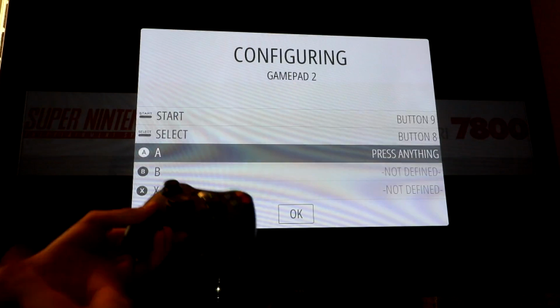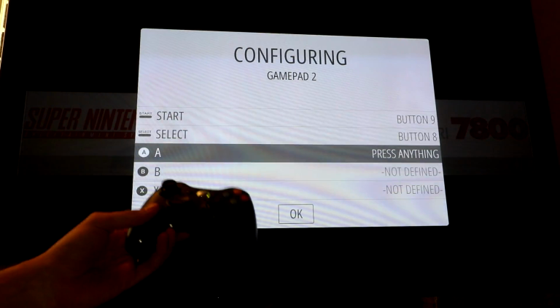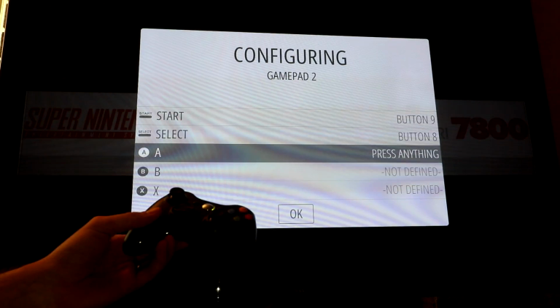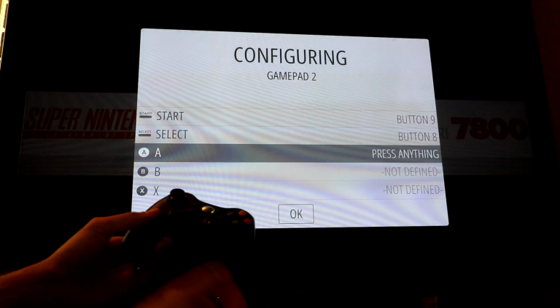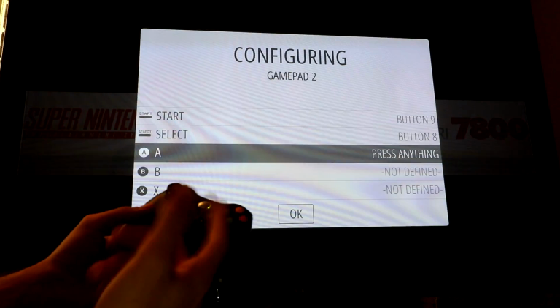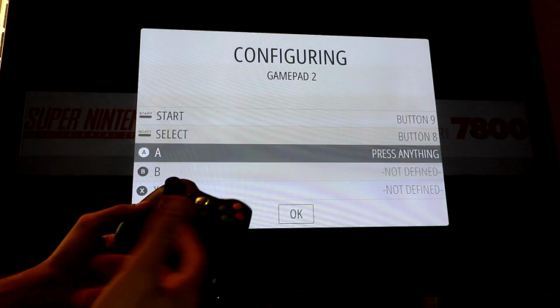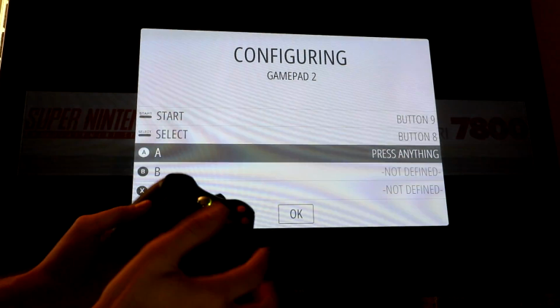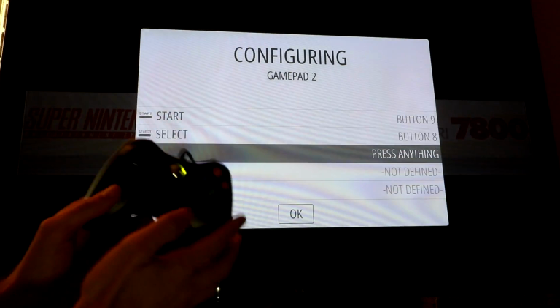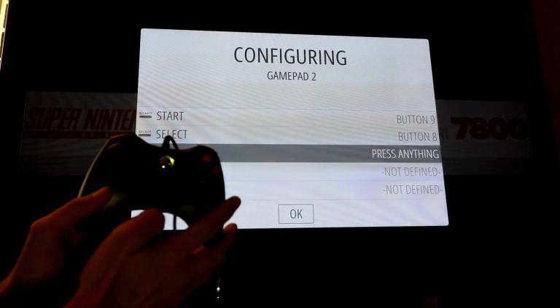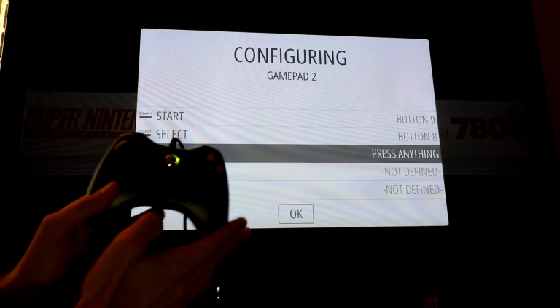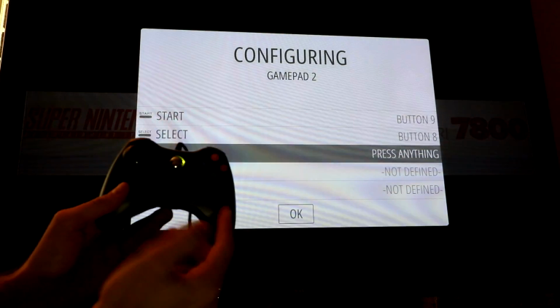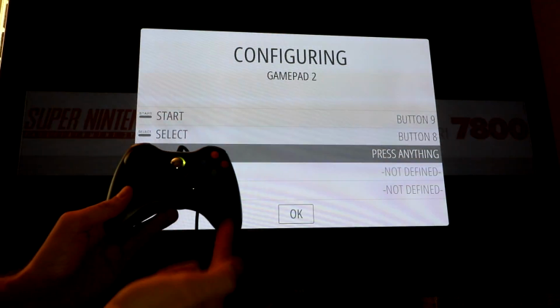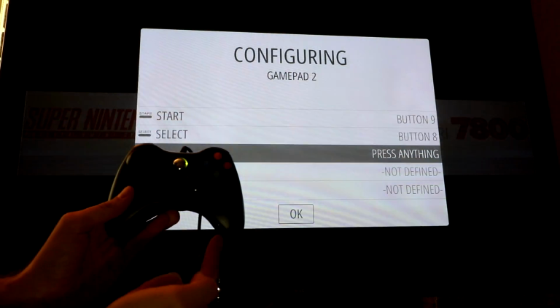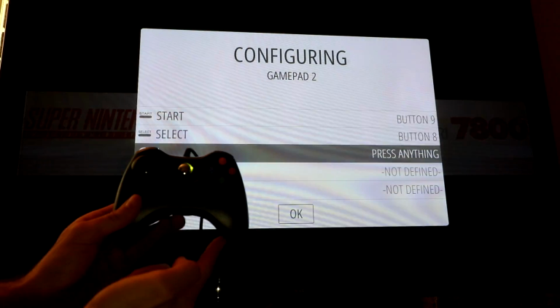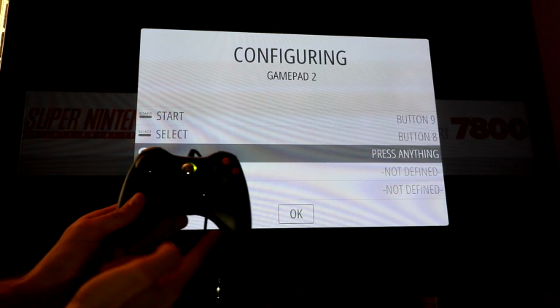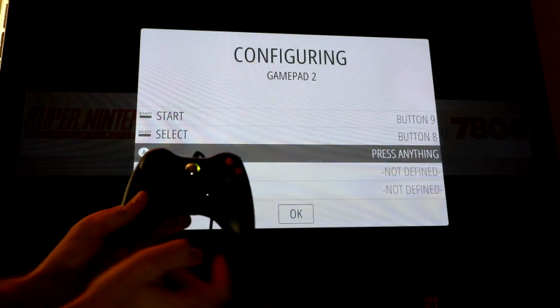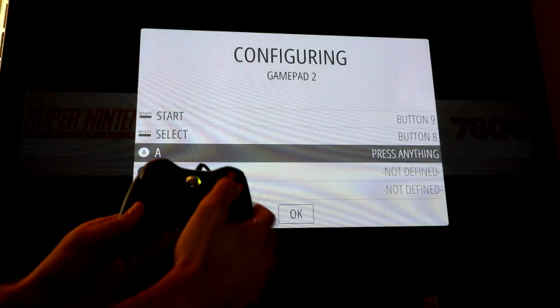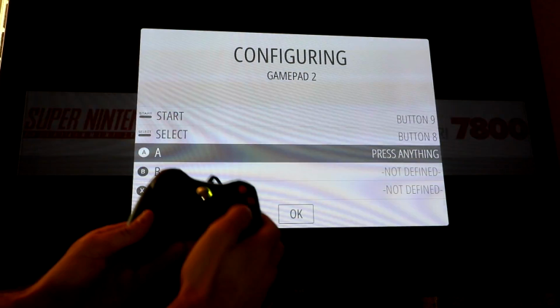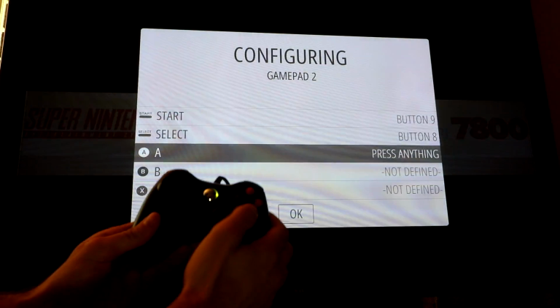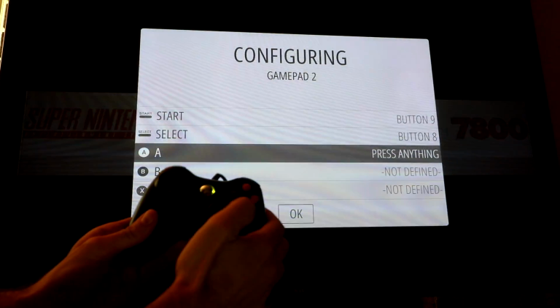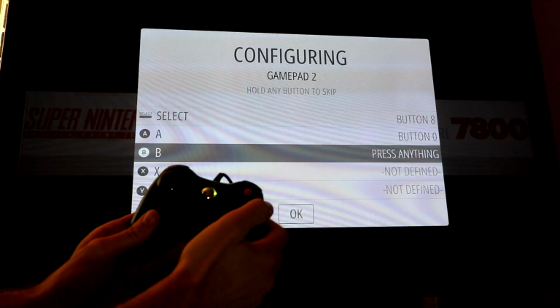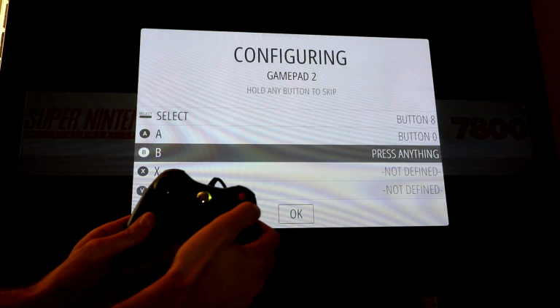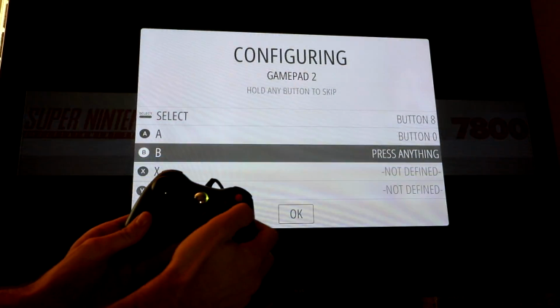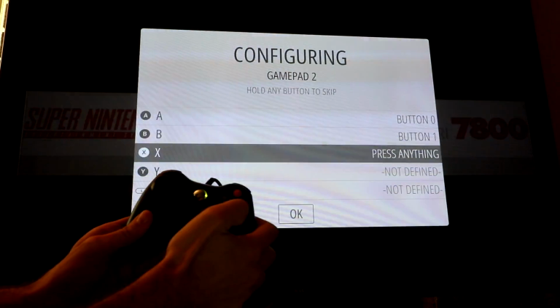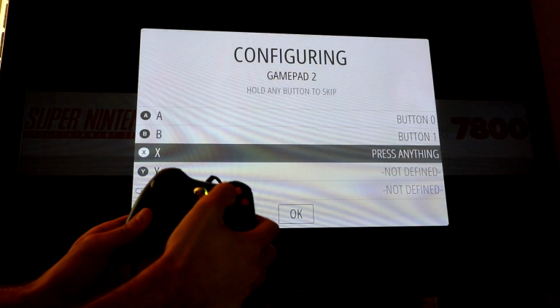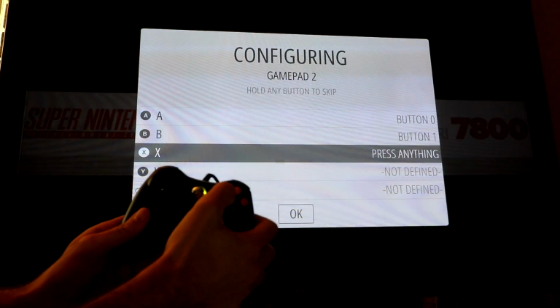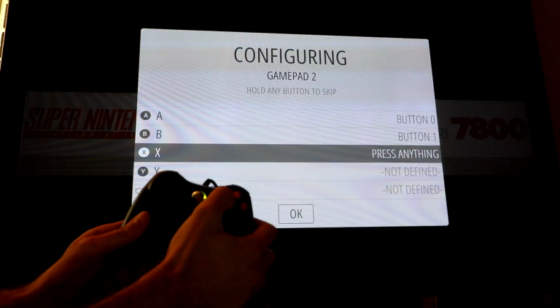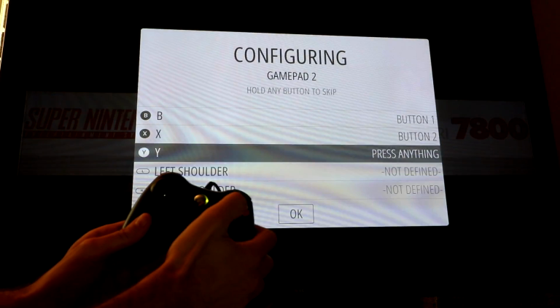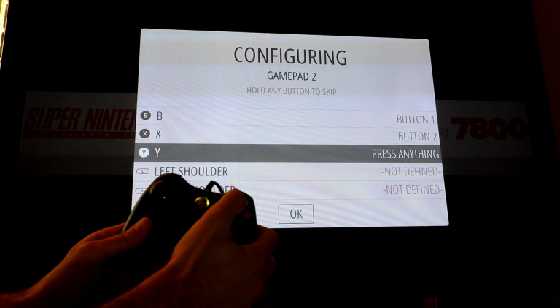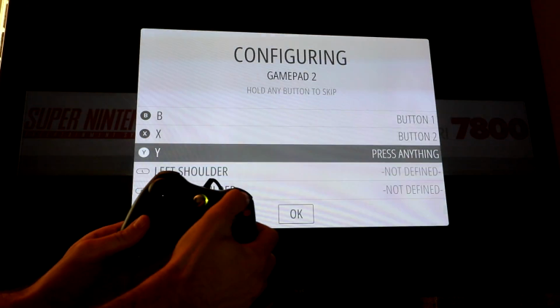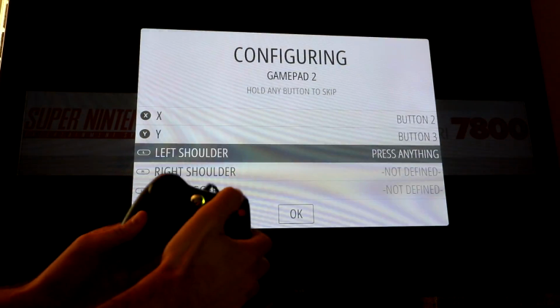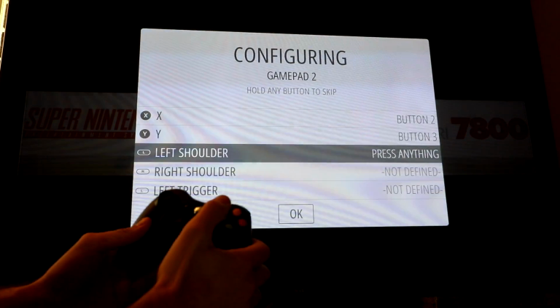The next couple of buttons — A, B, X, Y — are already labeled on this controller. So A goes to A, B goes to B, X, and Y.